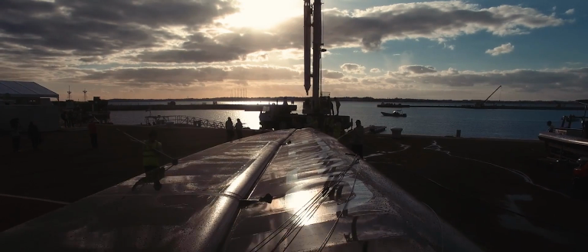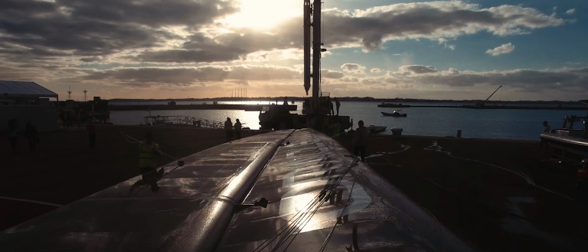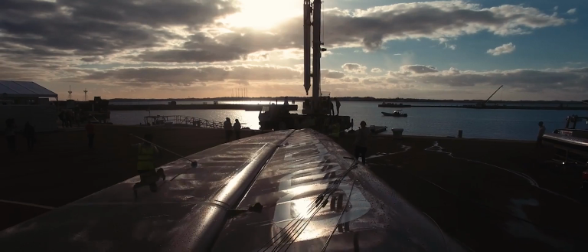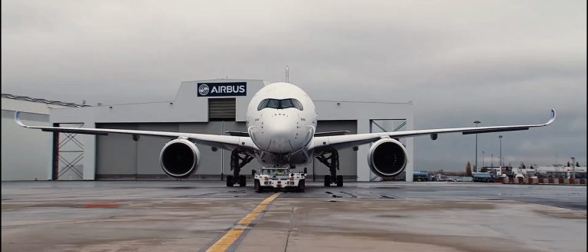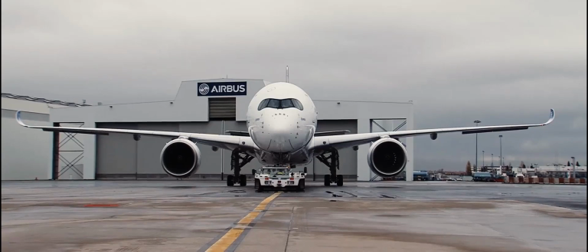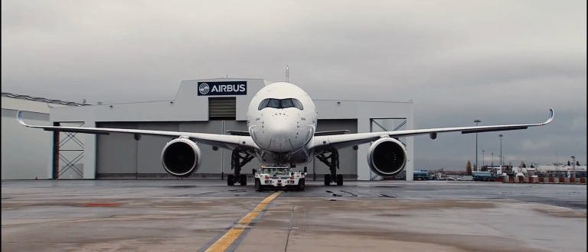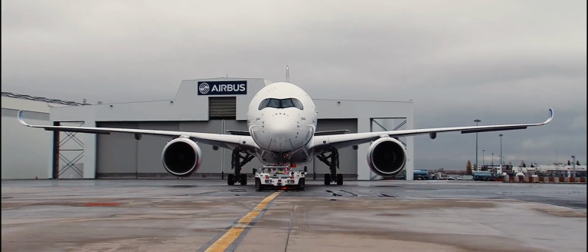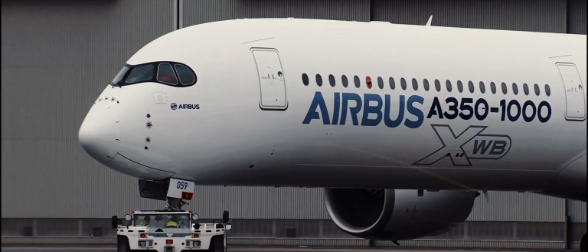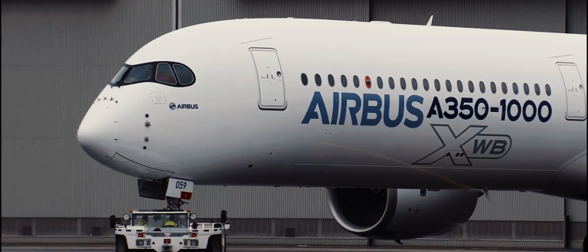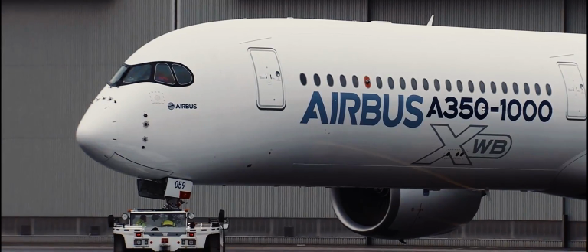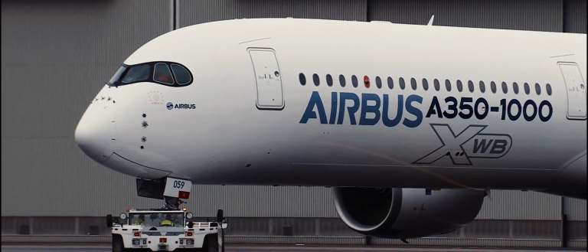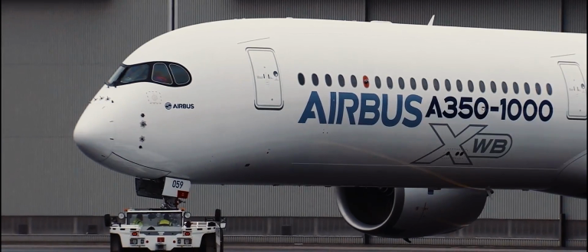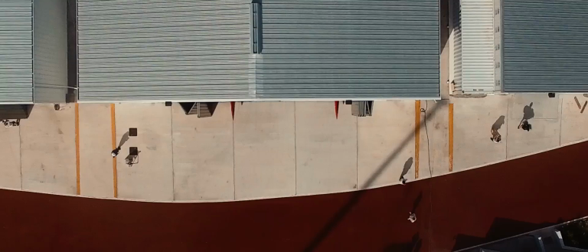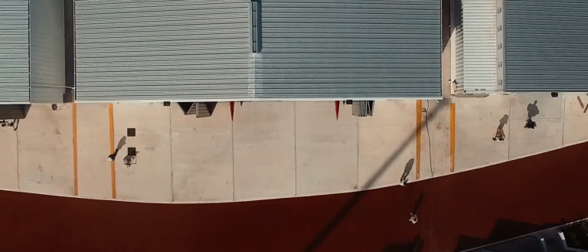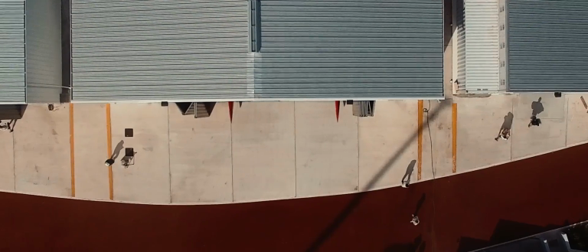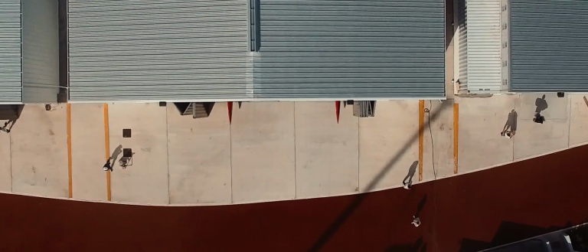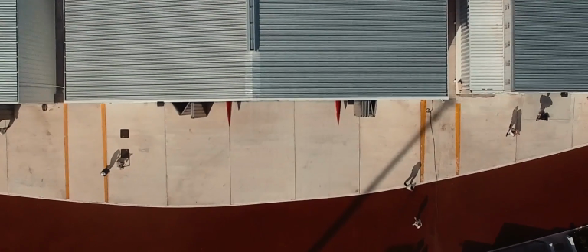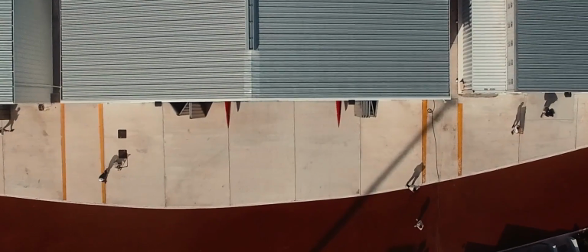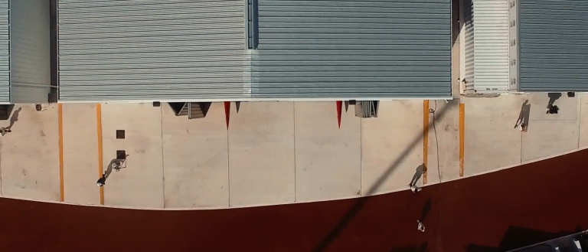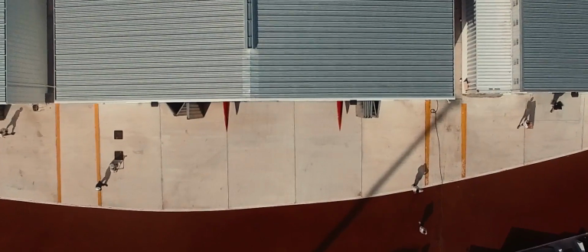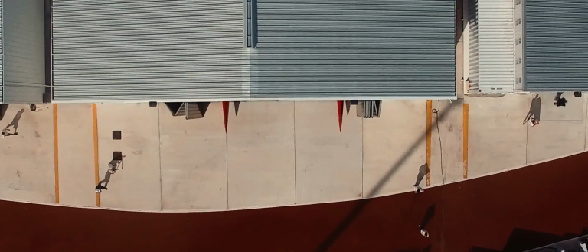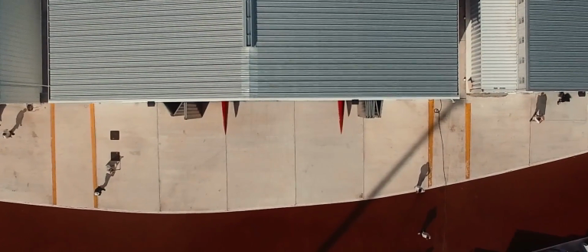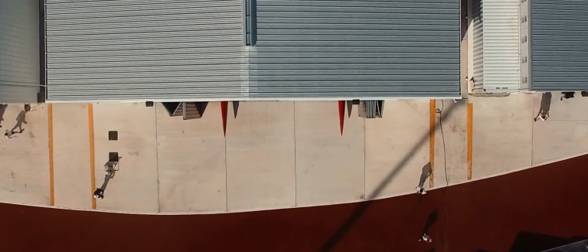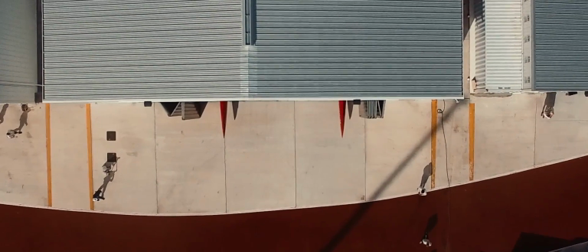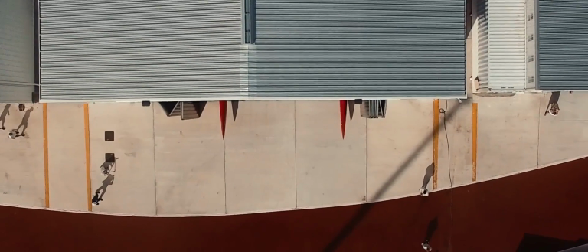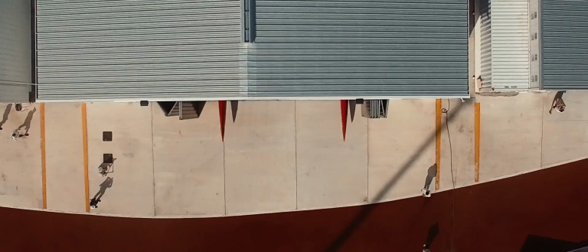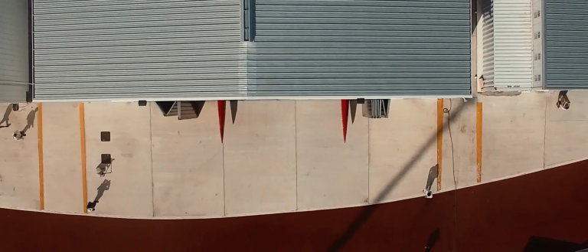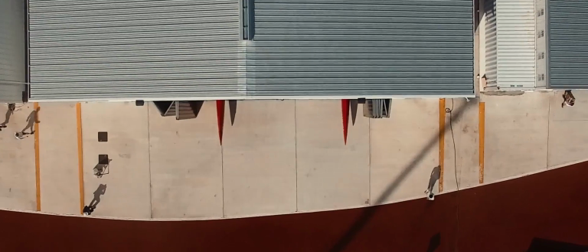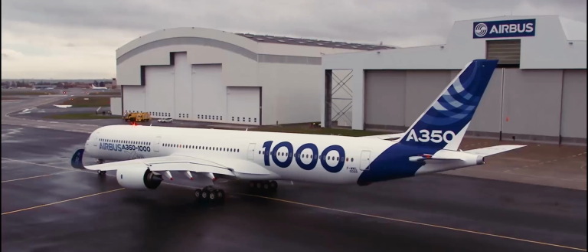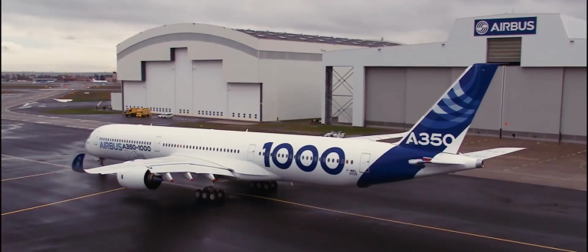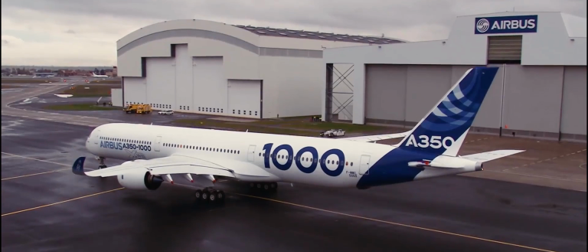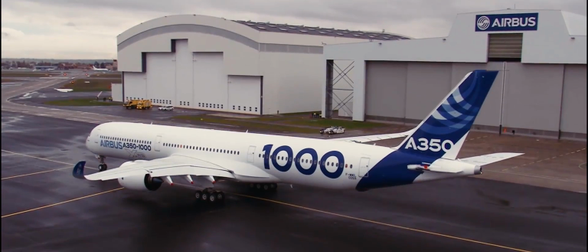Tower, wind 310 at 1 to 1. Traffic will fold in position on the parallel runway. Runway 22 to the left, cleared to take a look.